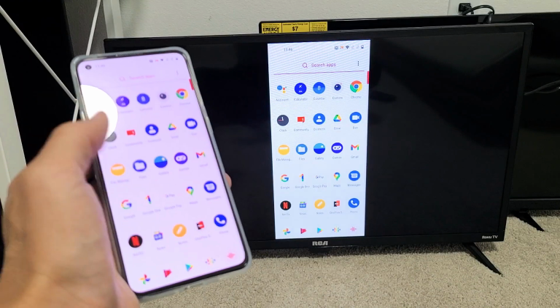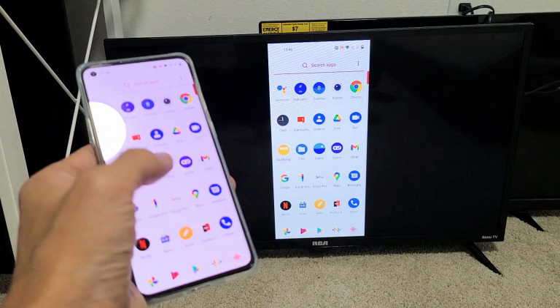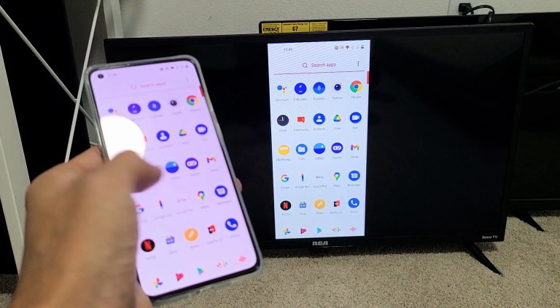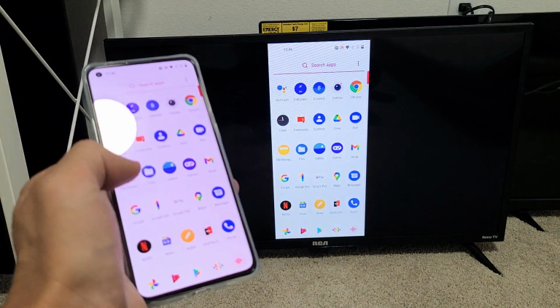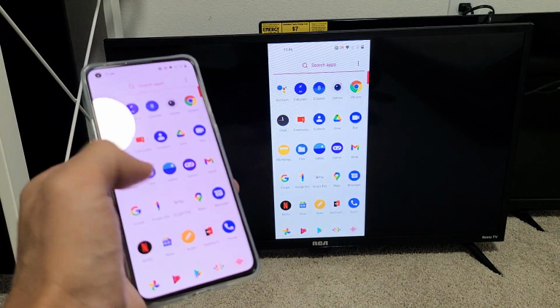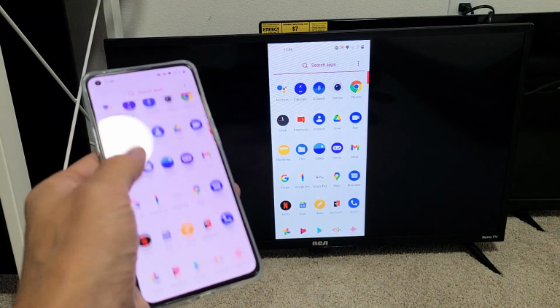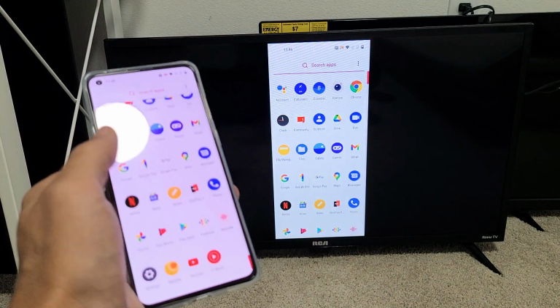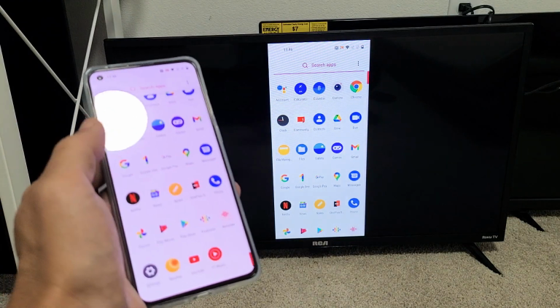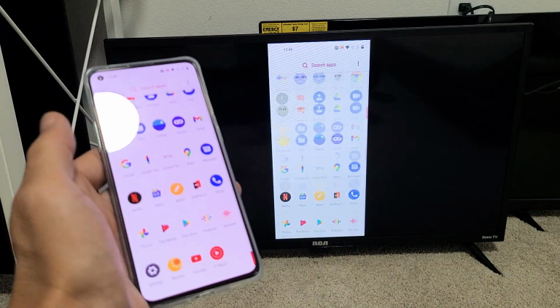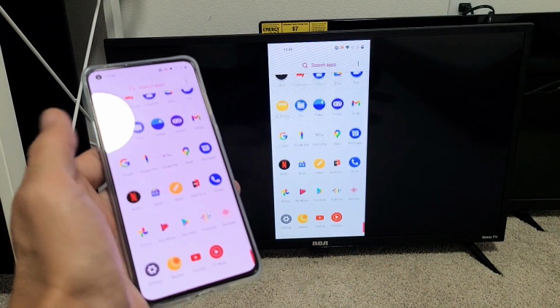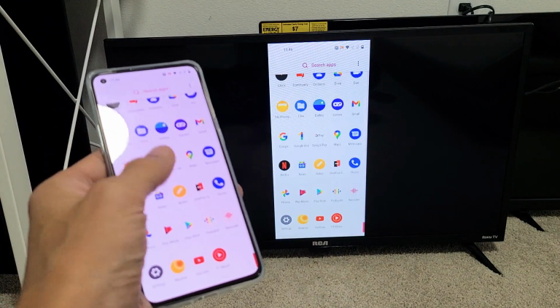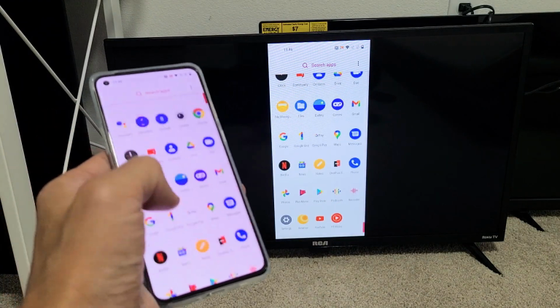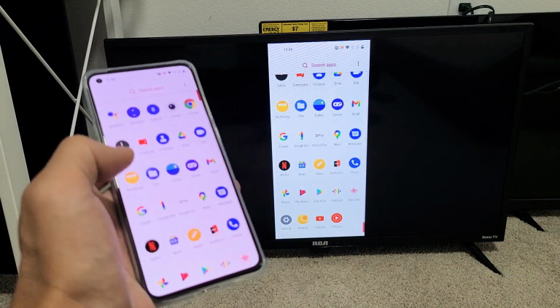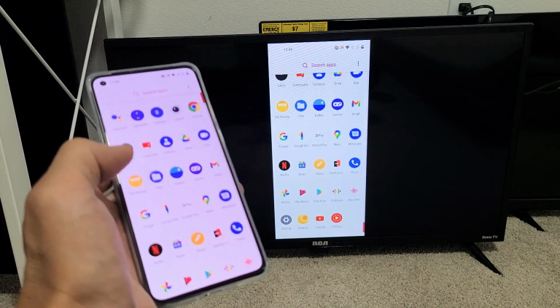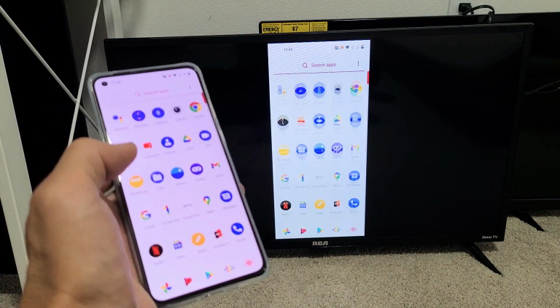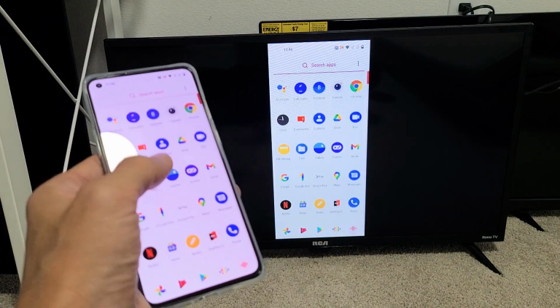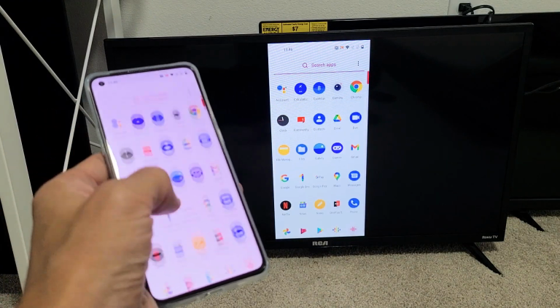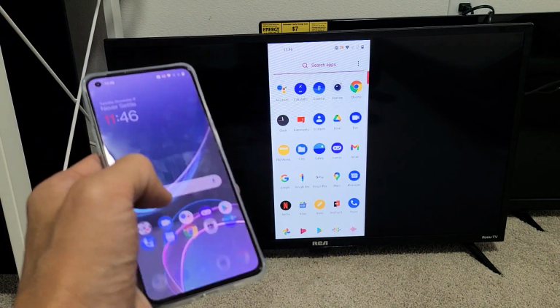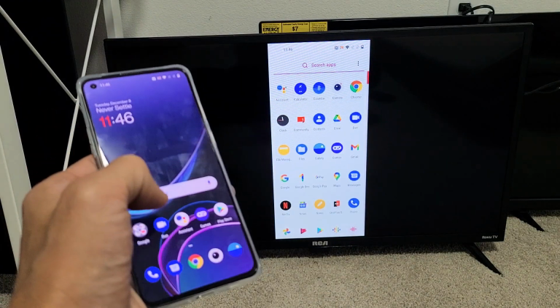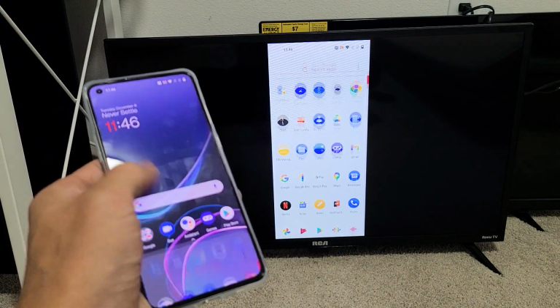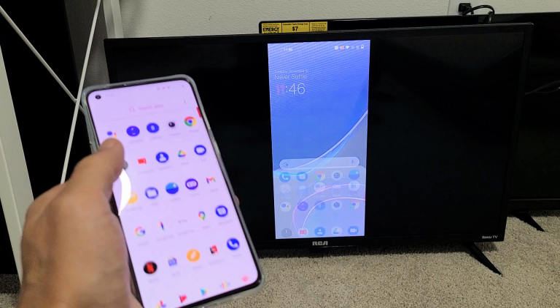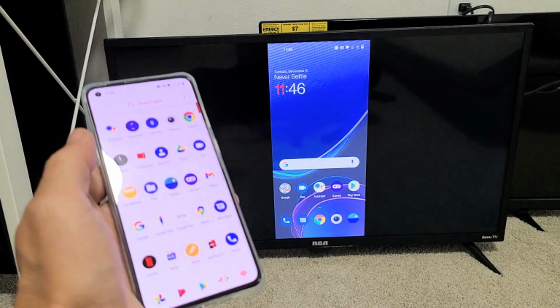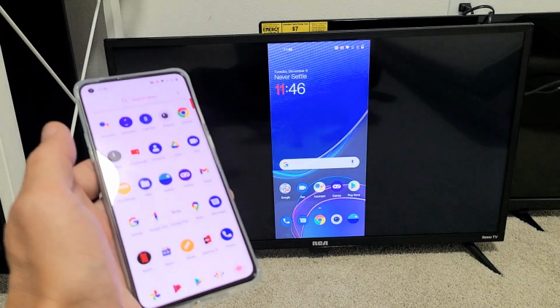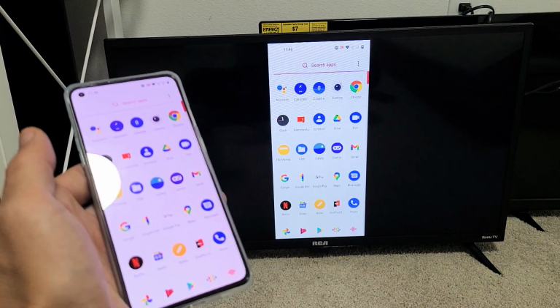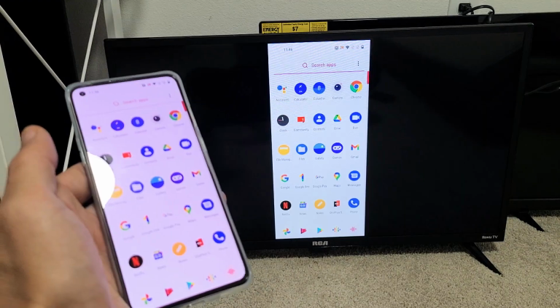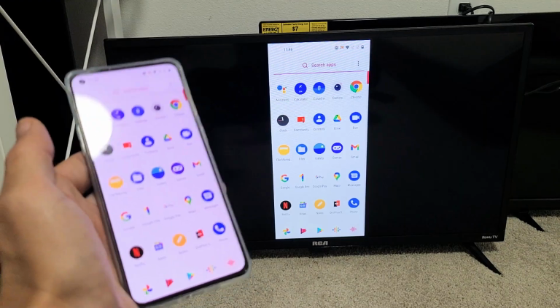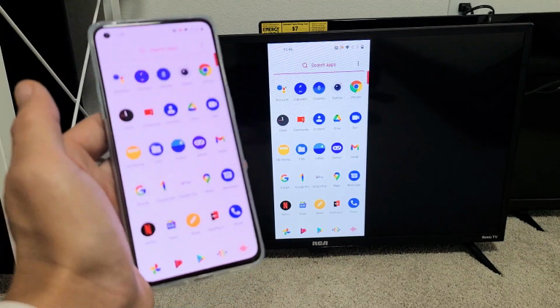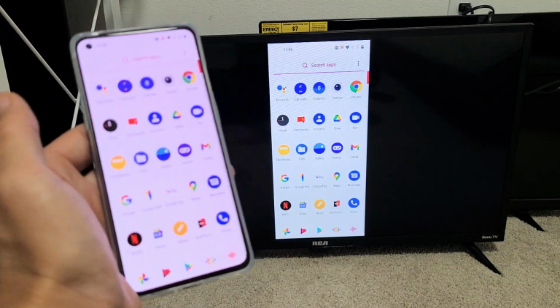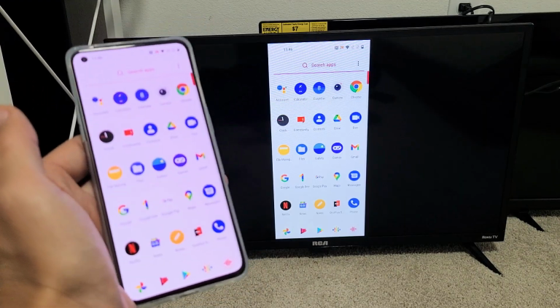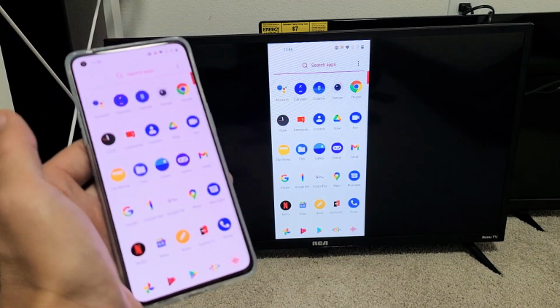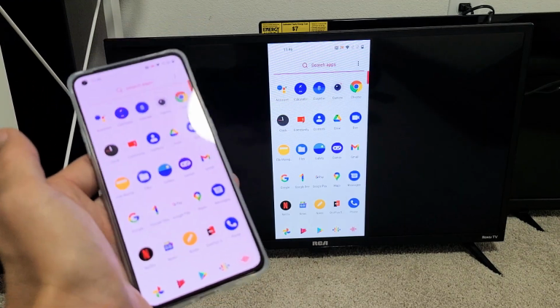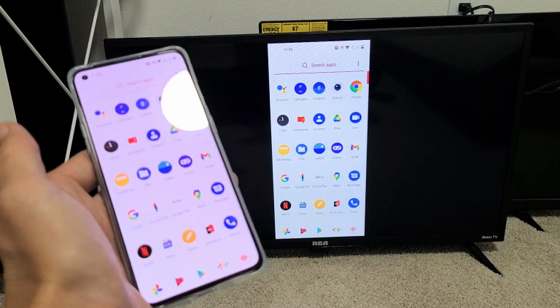There is a slight lag, especially because my Wi-Fi here is really, really slow — you can see the slight delay on there. Anyway, let's go ahead and get you connected.